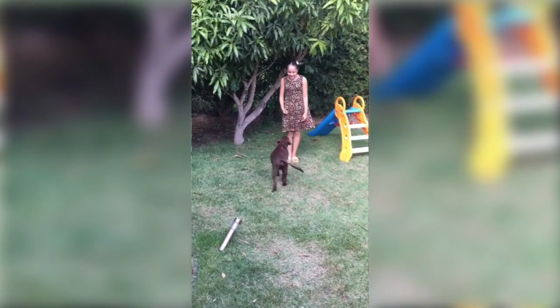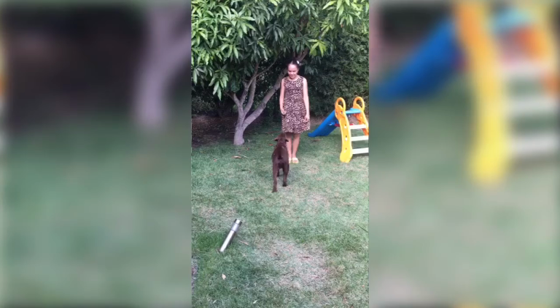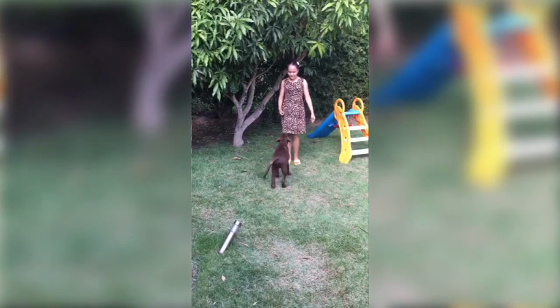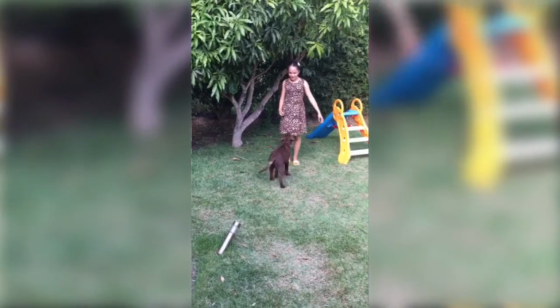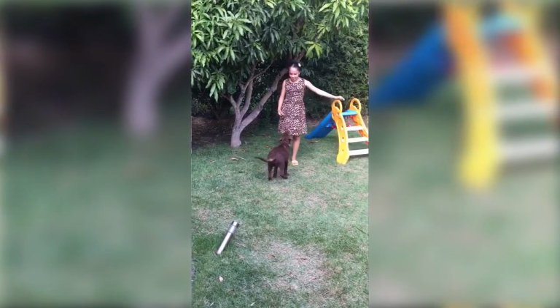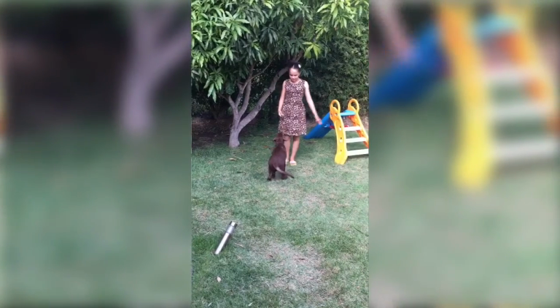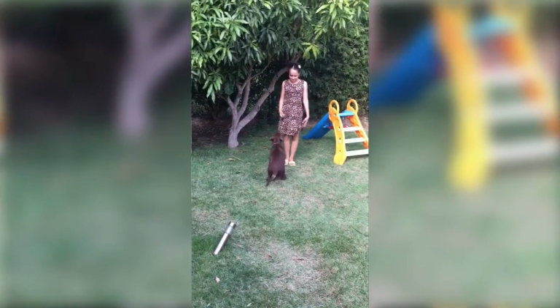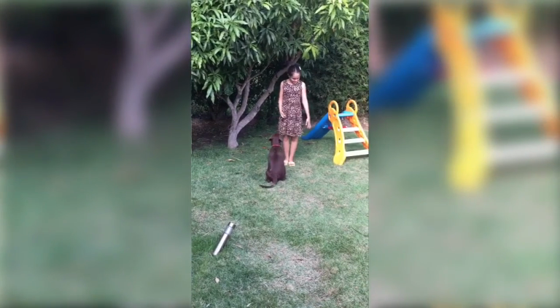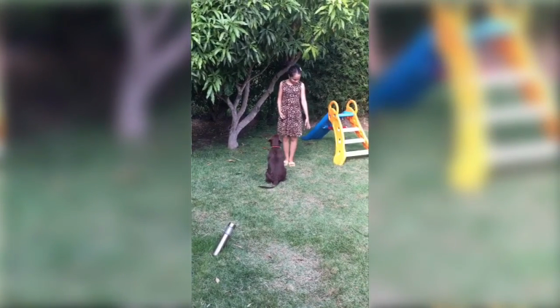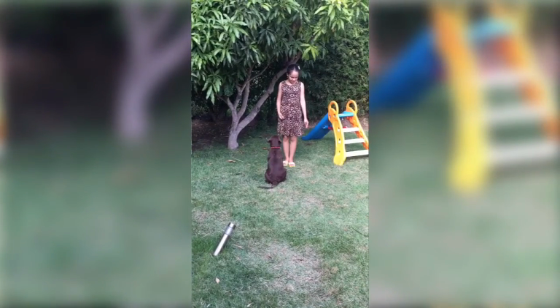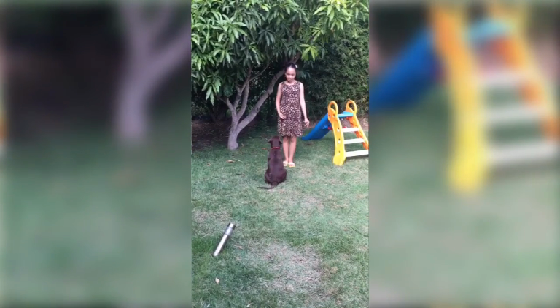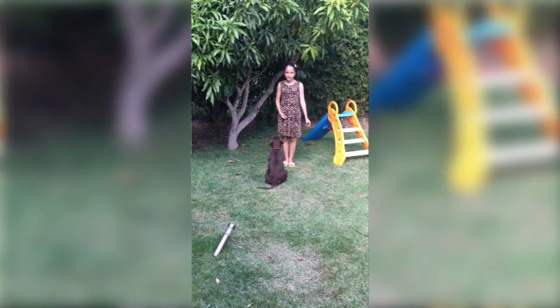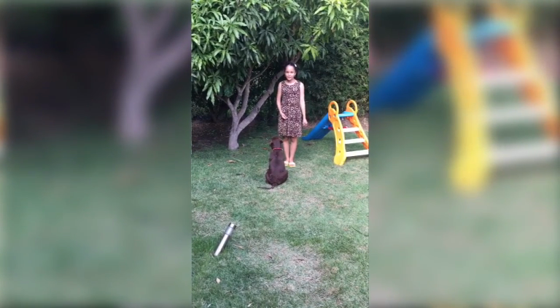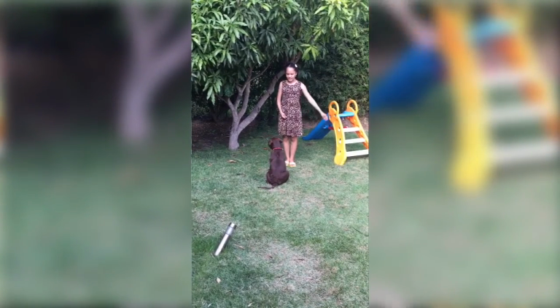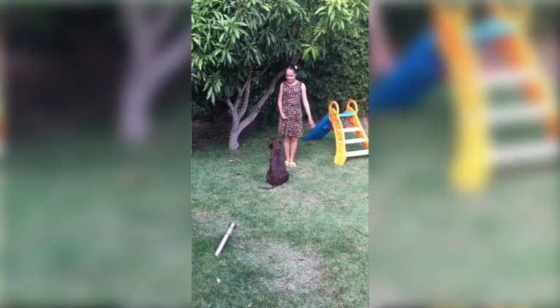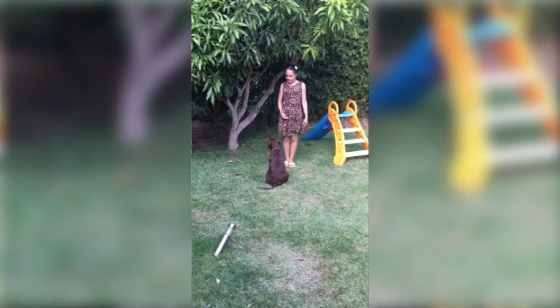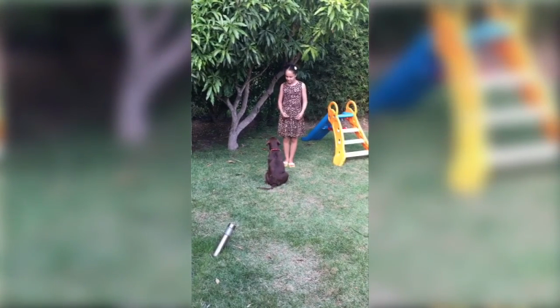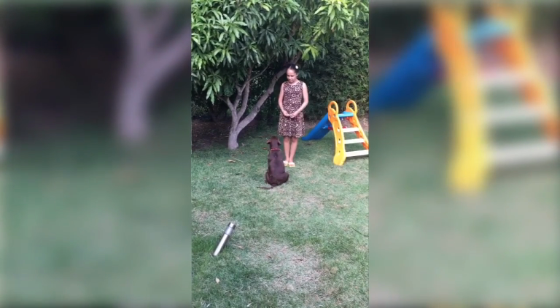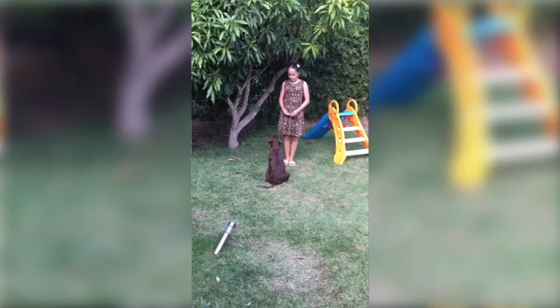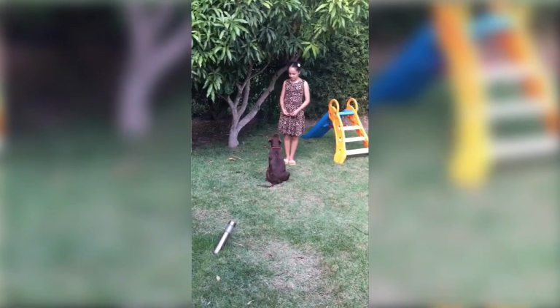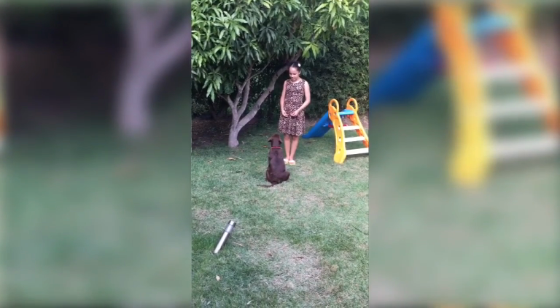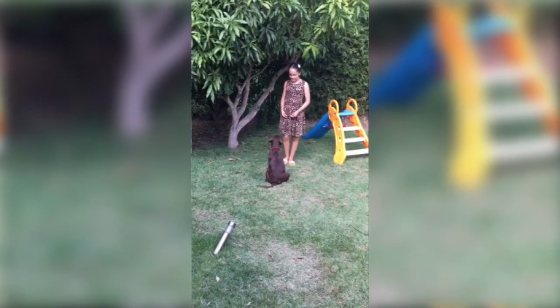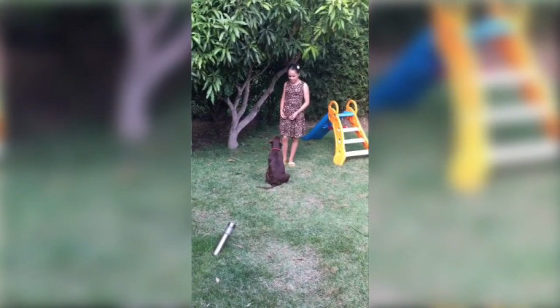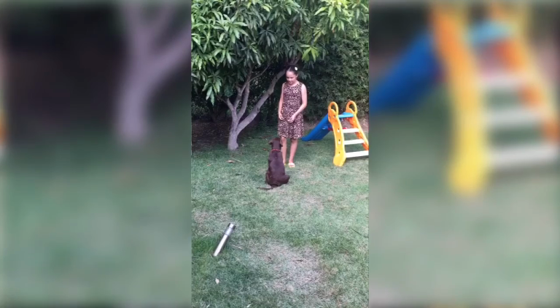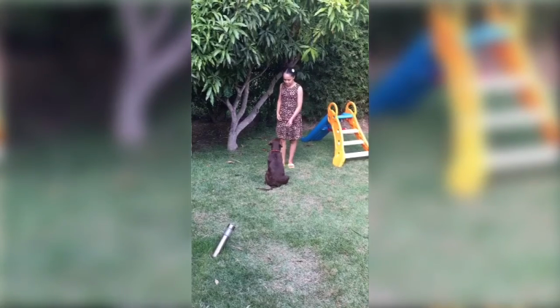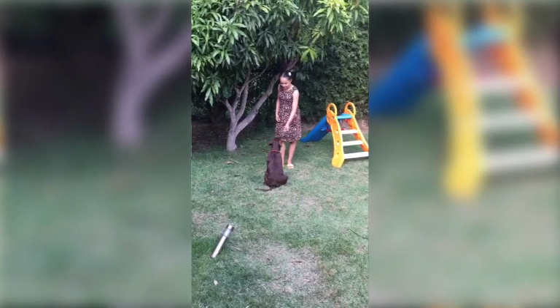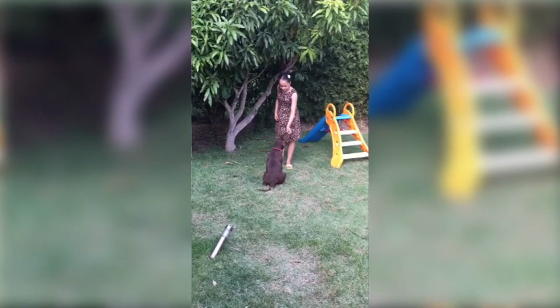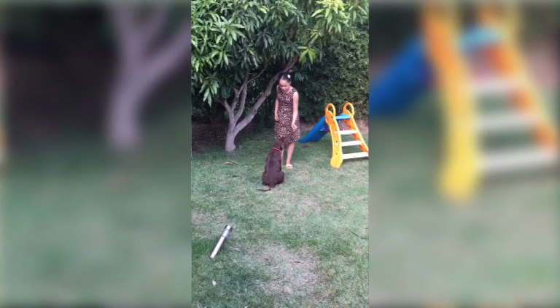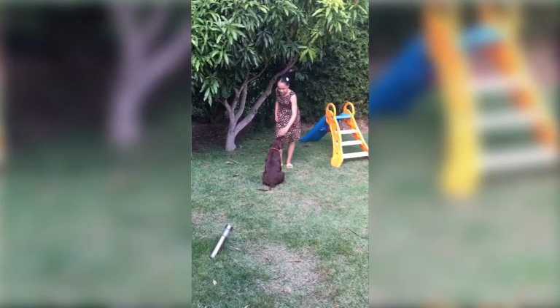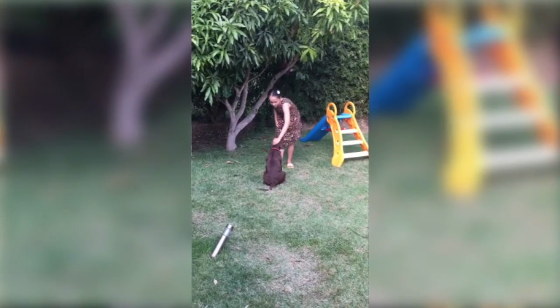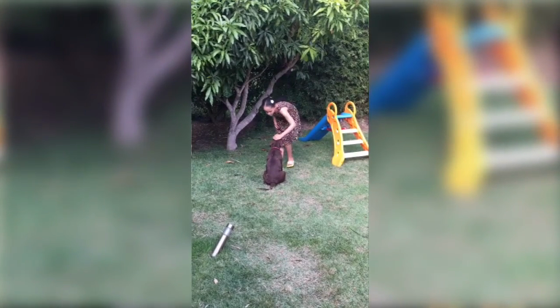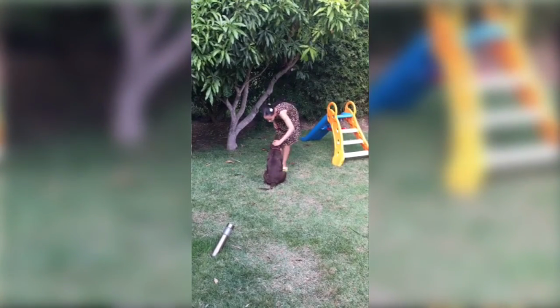When he reaches you, put your hand on your side while saying 'sit.' When he's sat down, make sure to give him the treat and say 'good boy.'